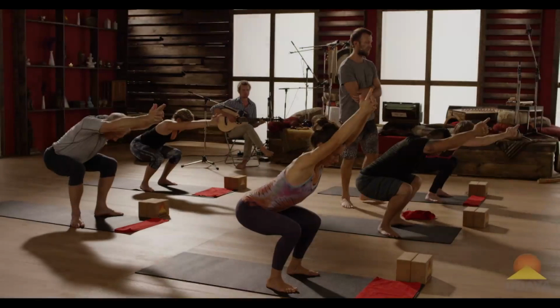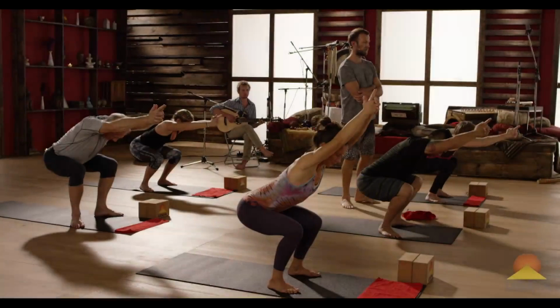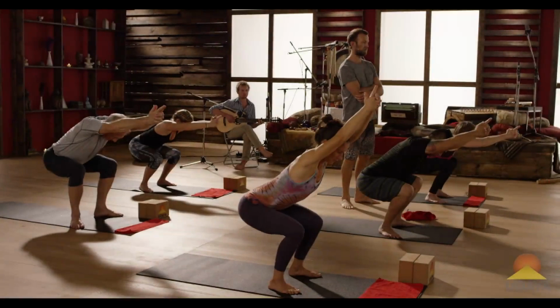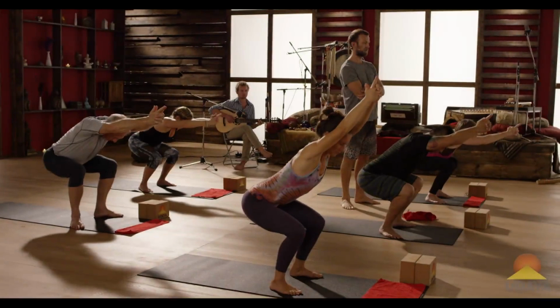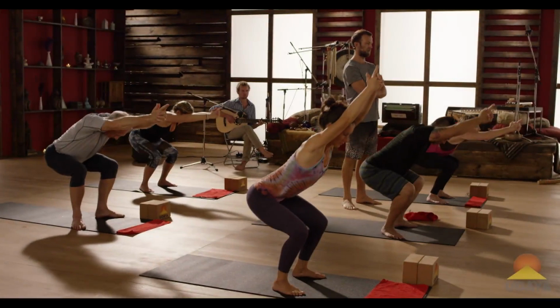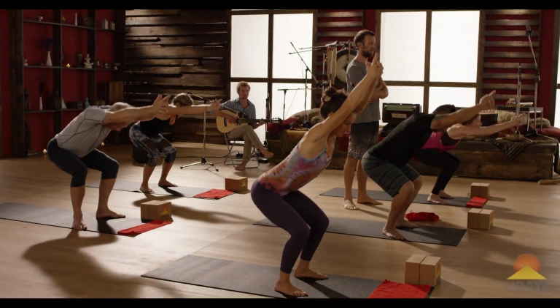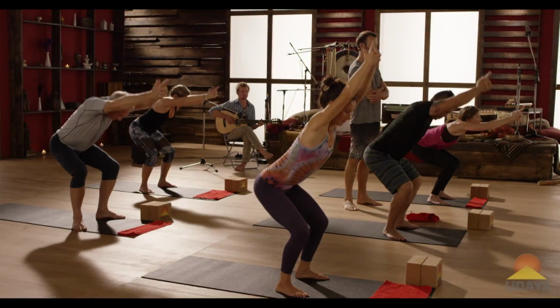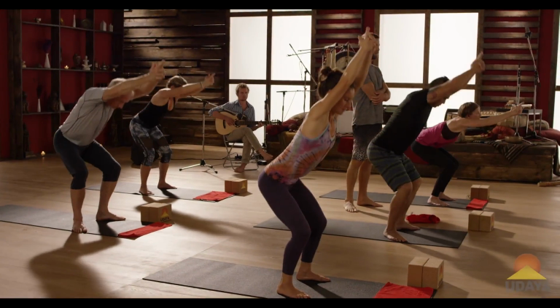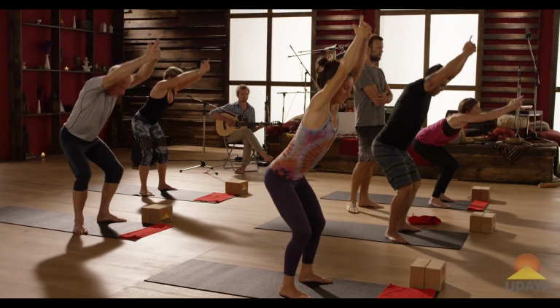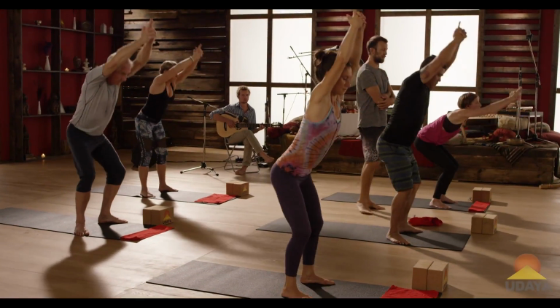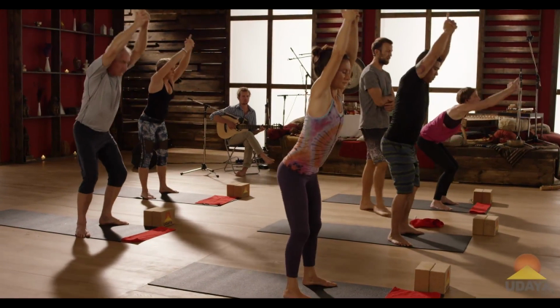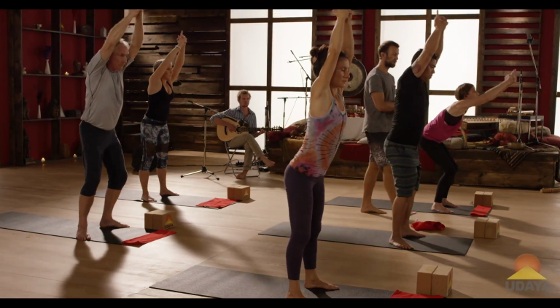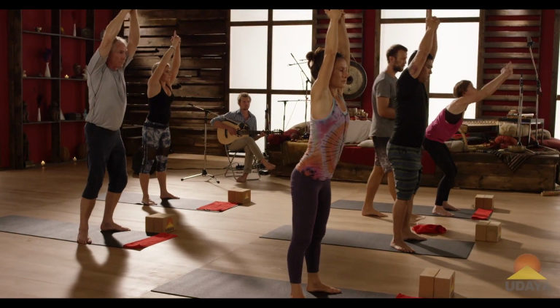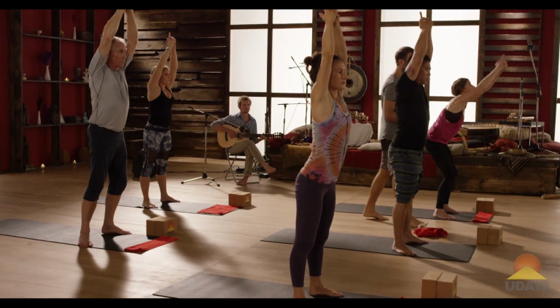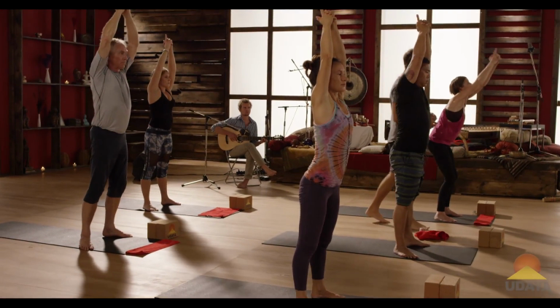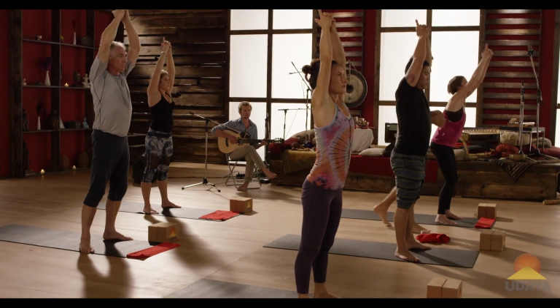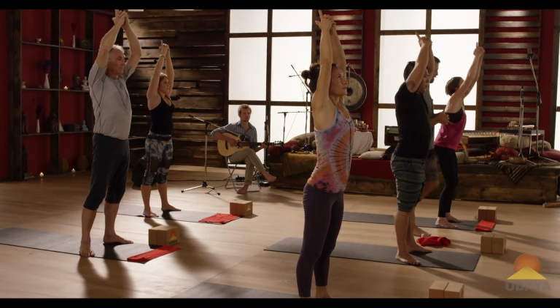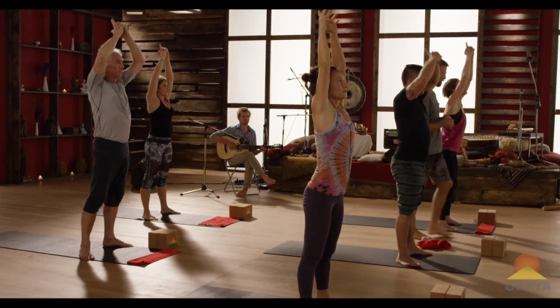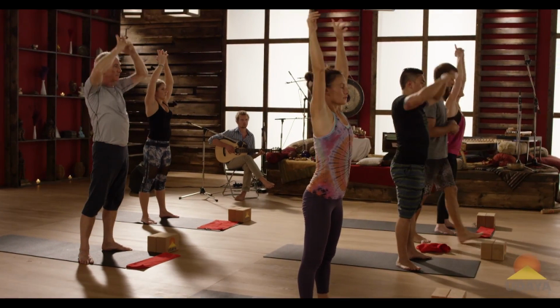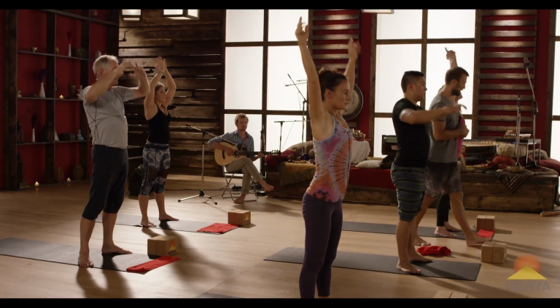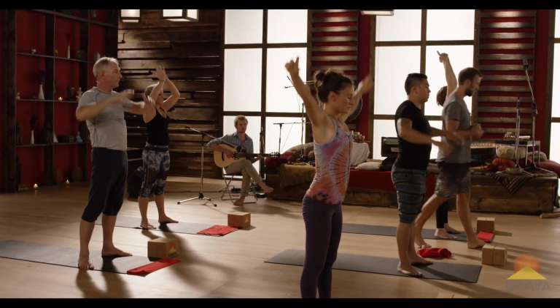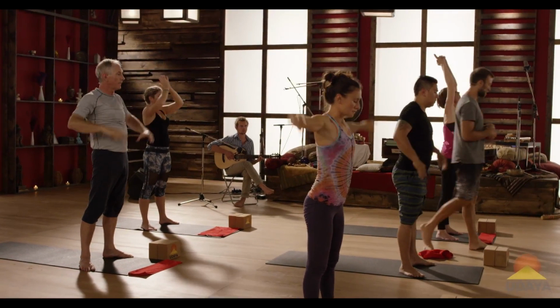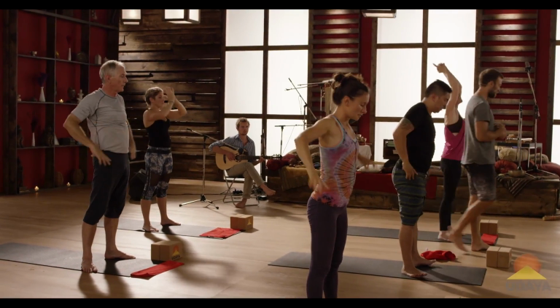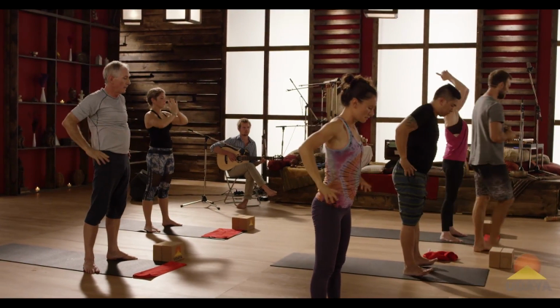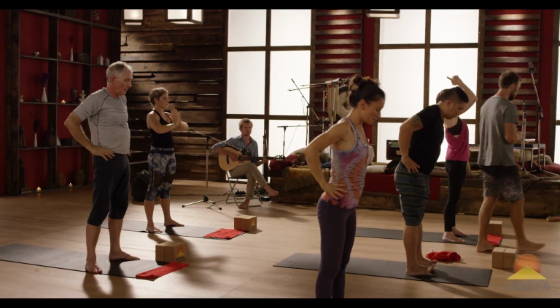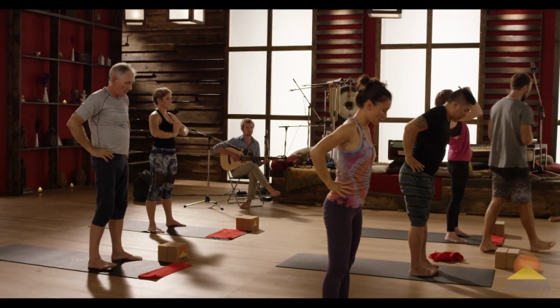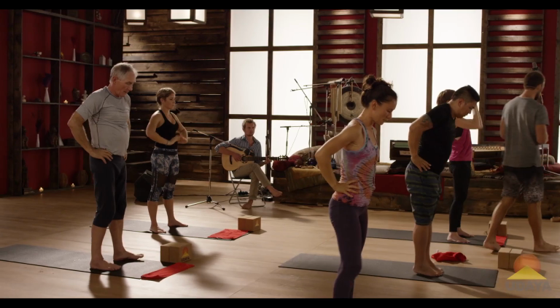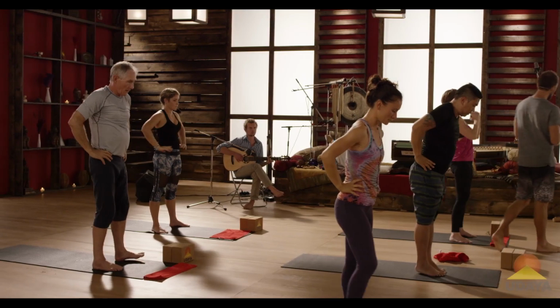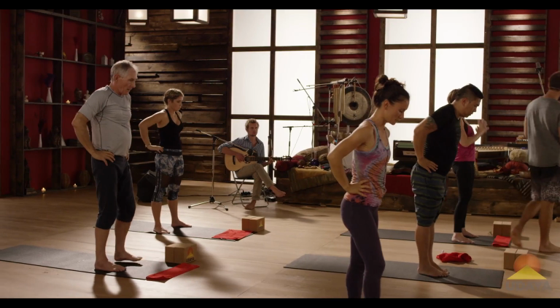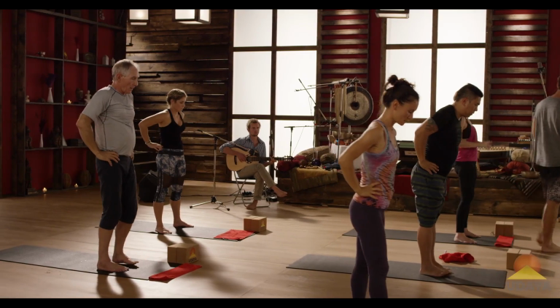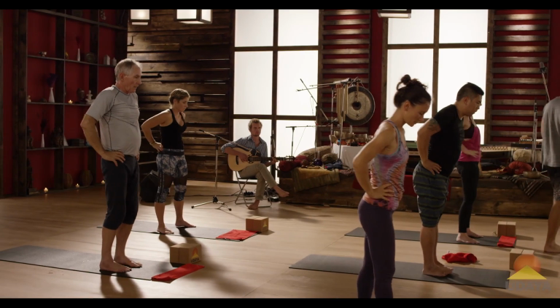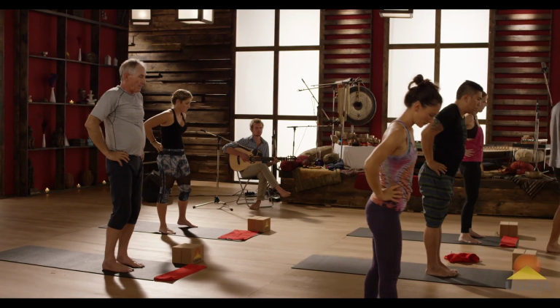Stand all the way up. Bring your hands to your waist. Bring your feet together. Padangusthasana two.